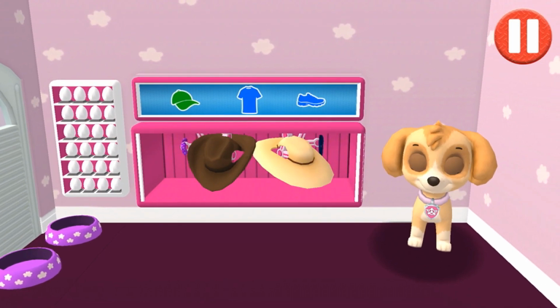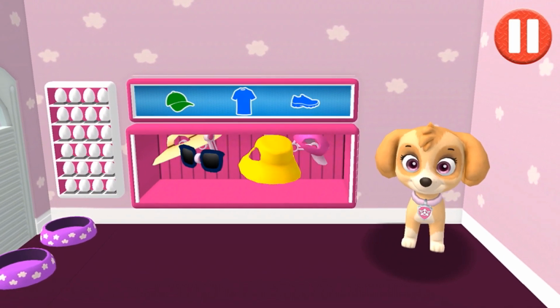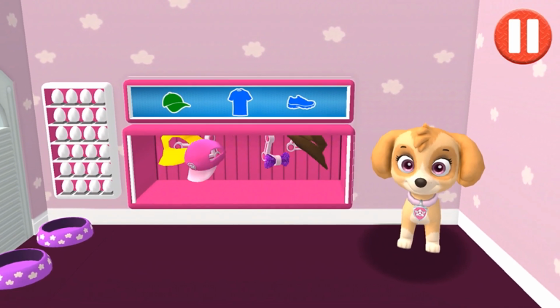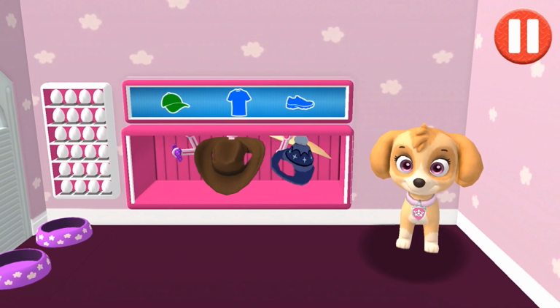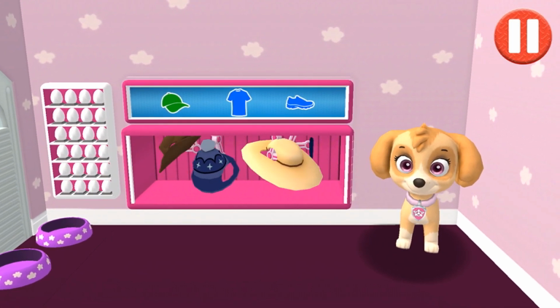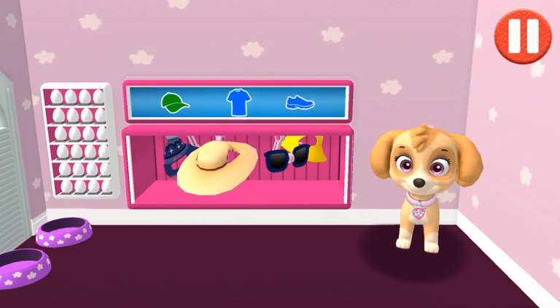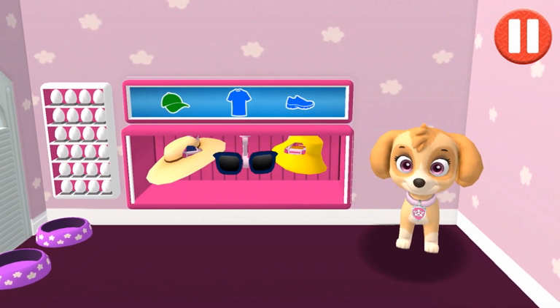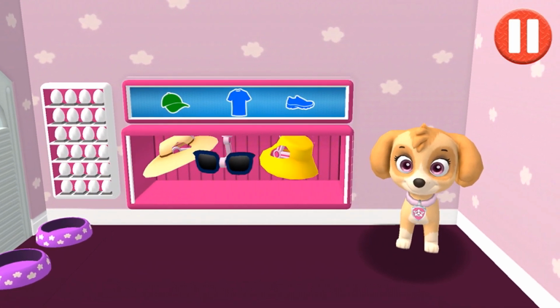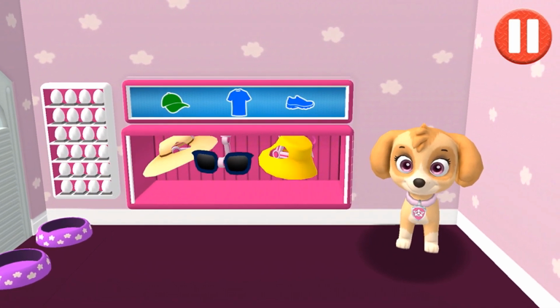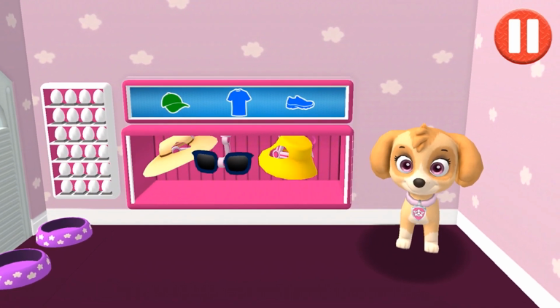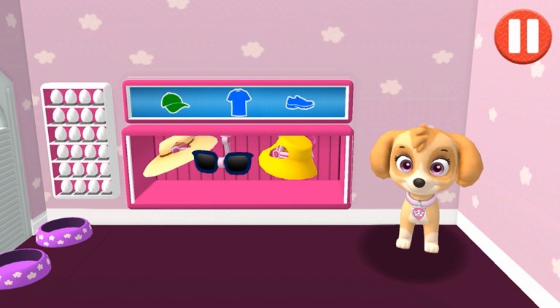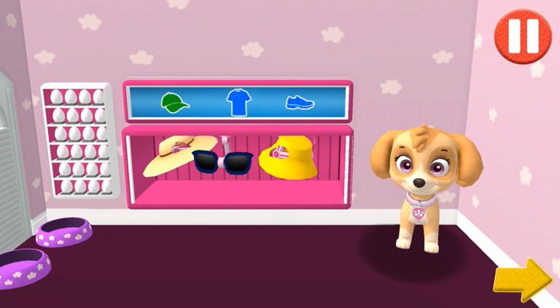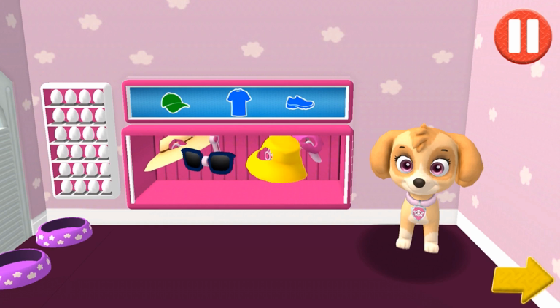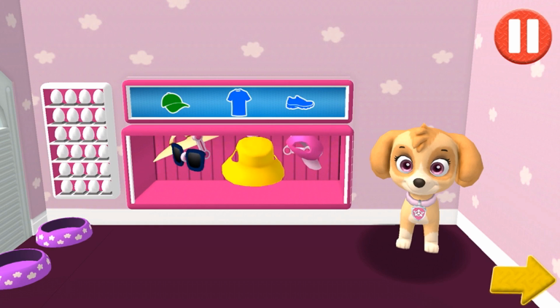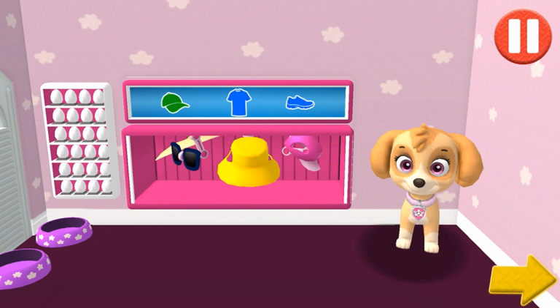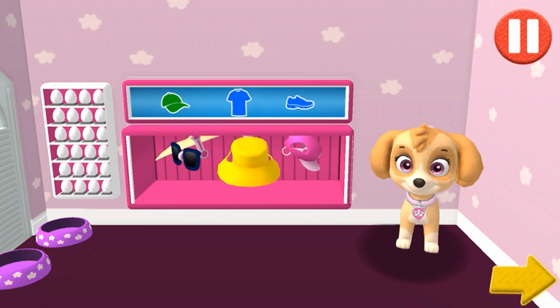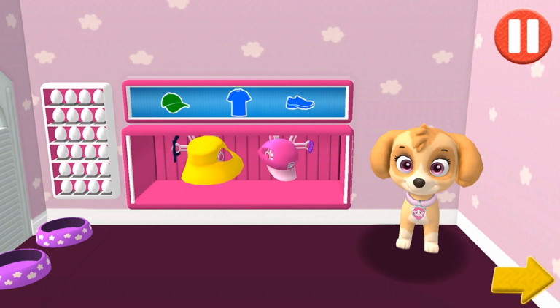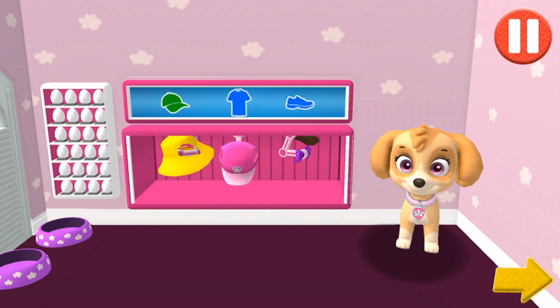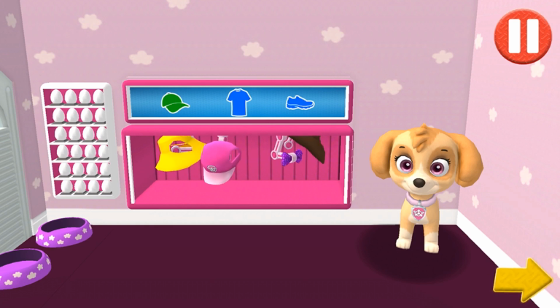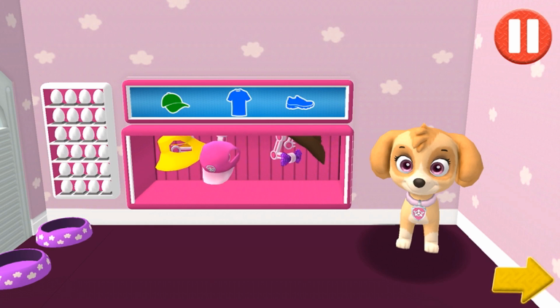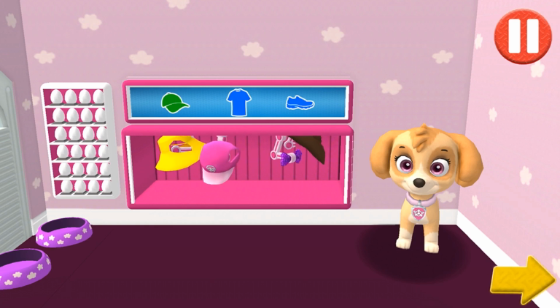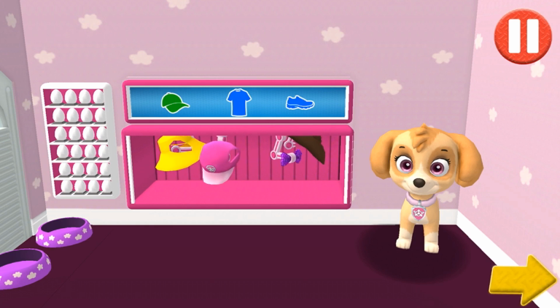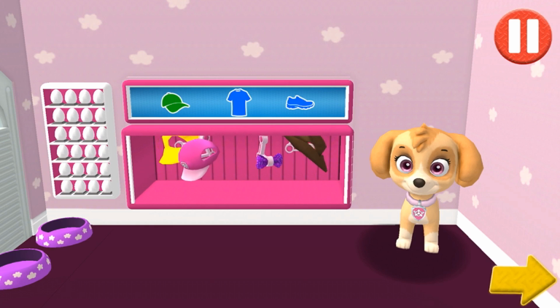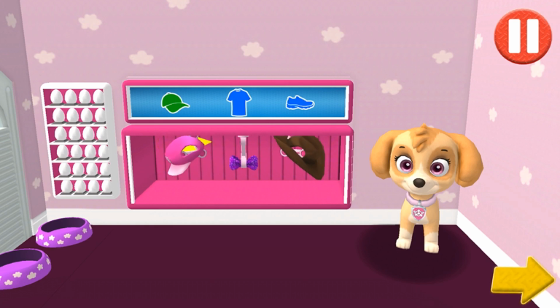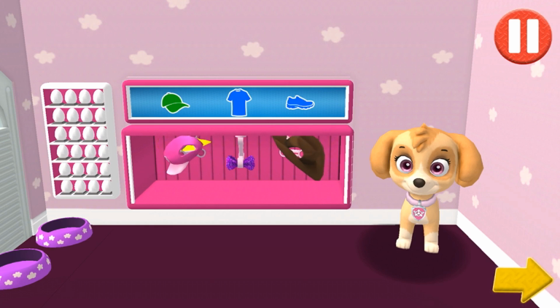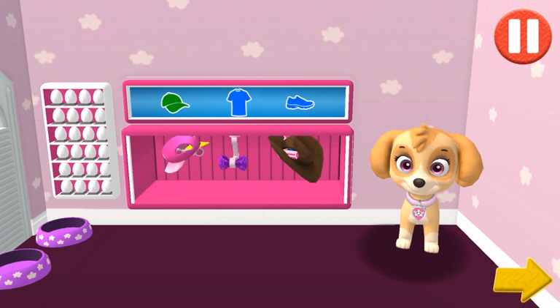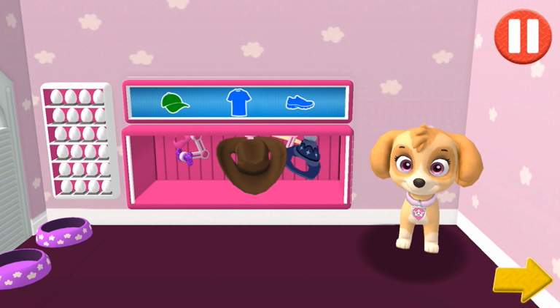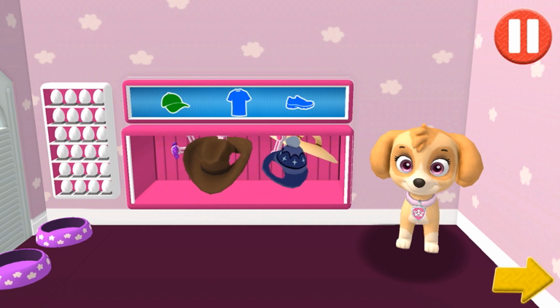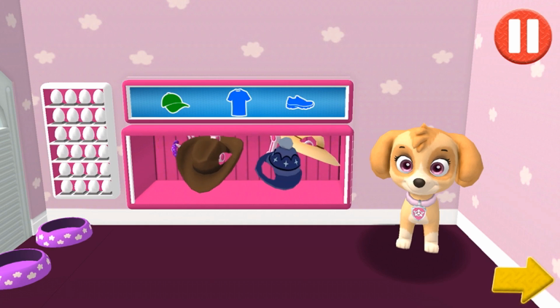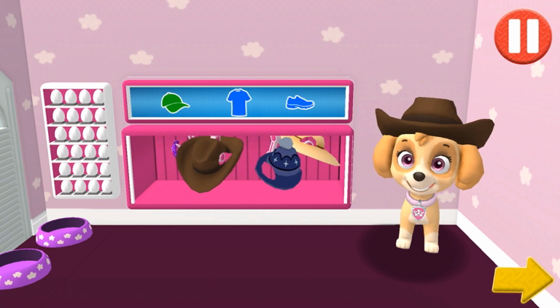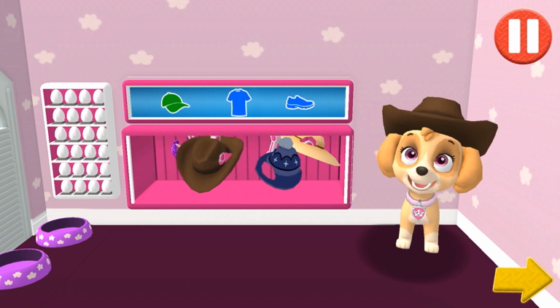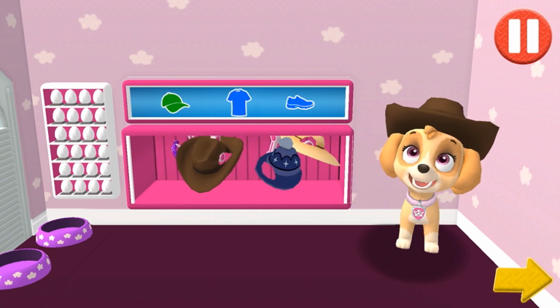This pup needs to get dressed for the day. Tap the arrow to go to the next activity.